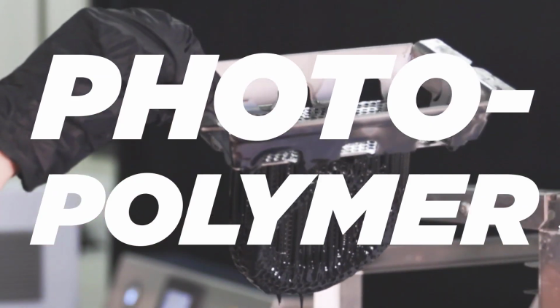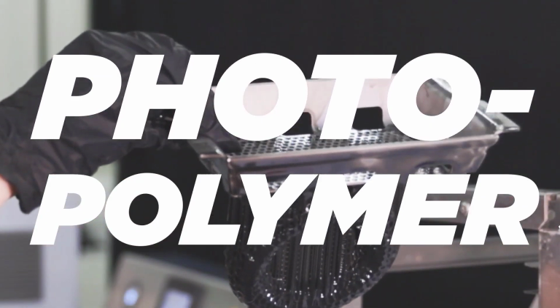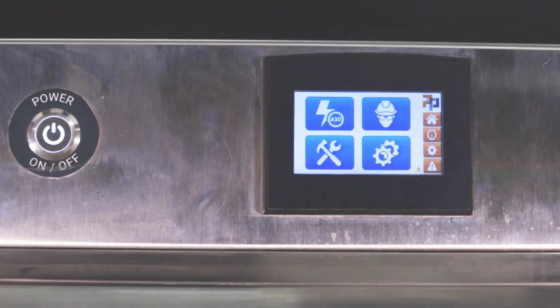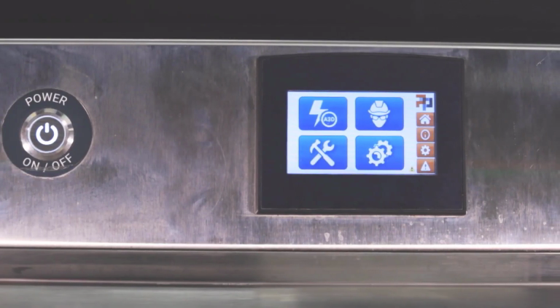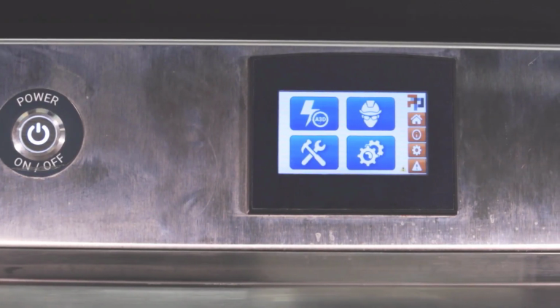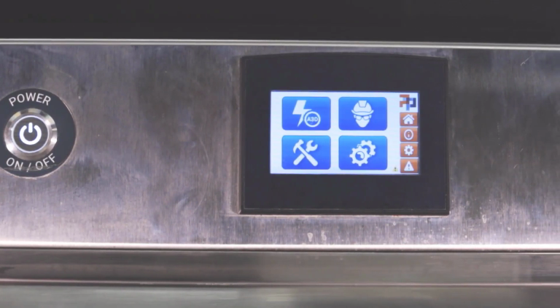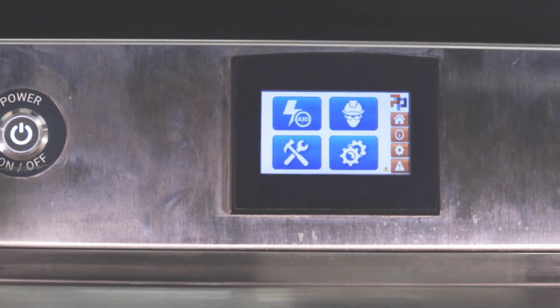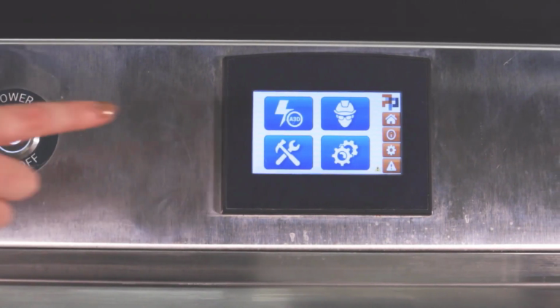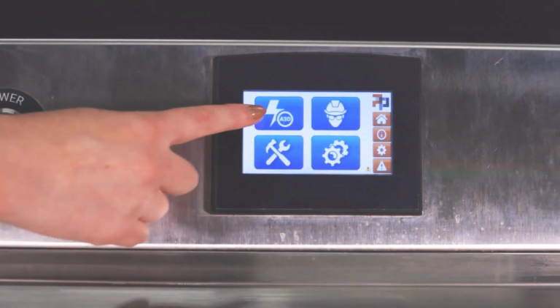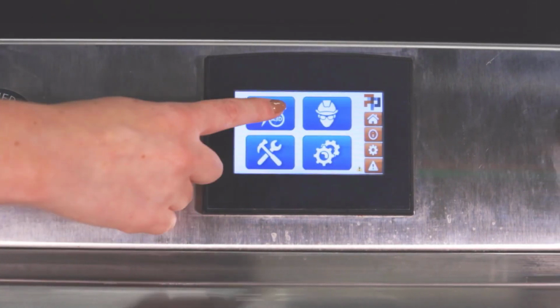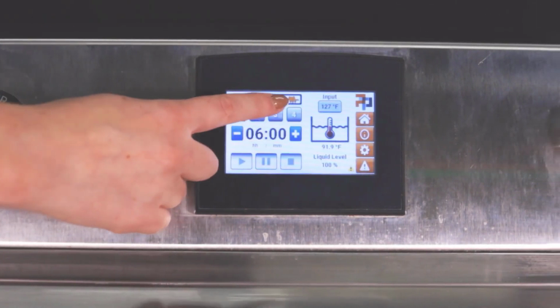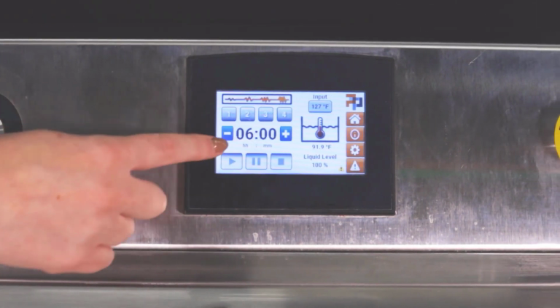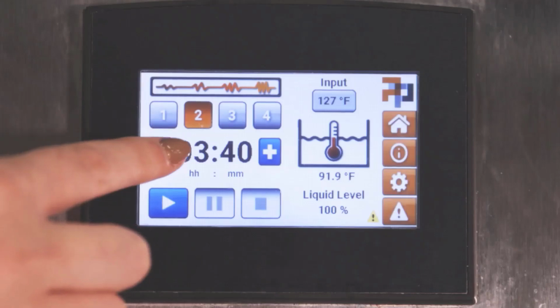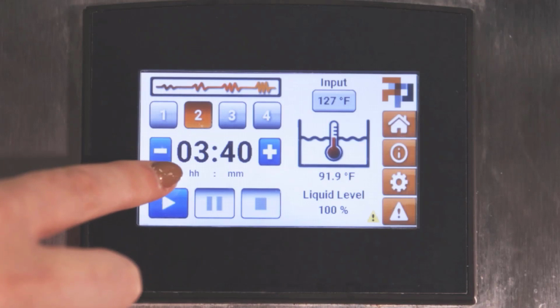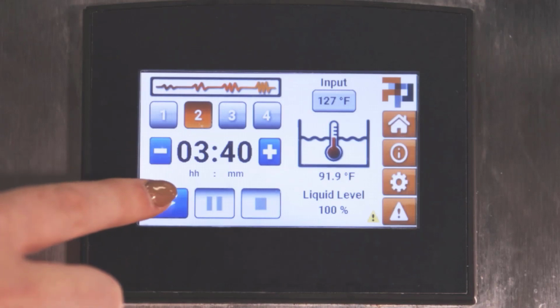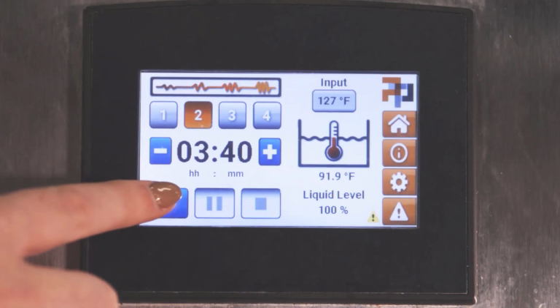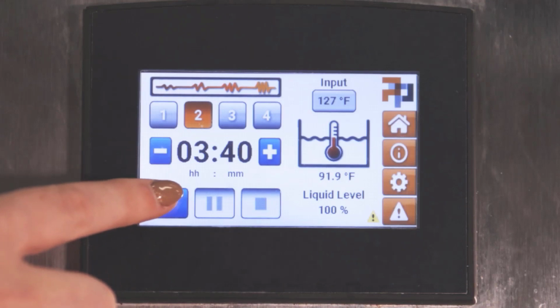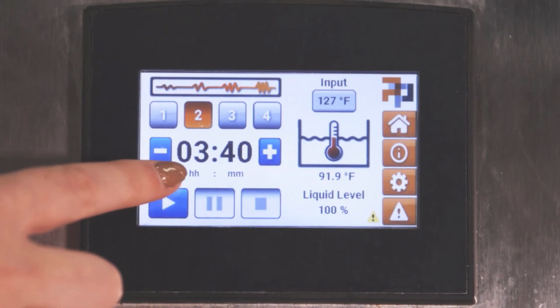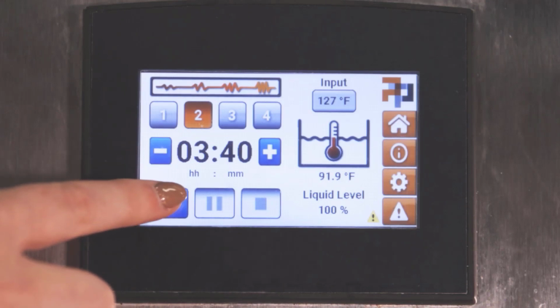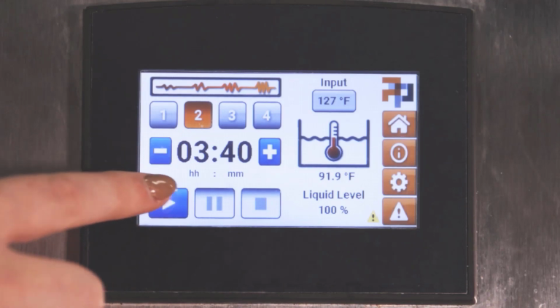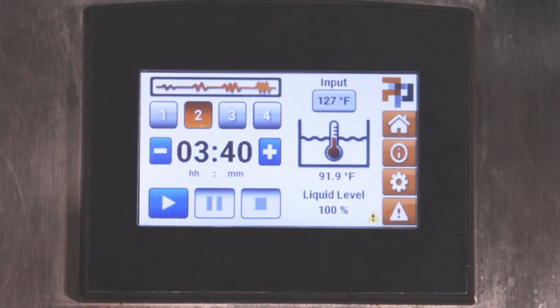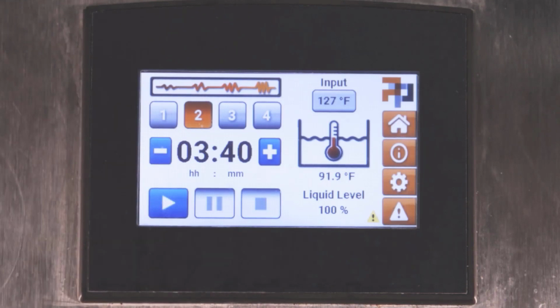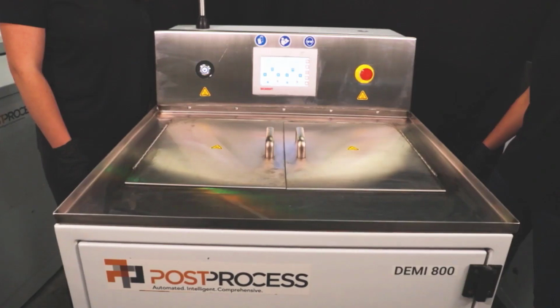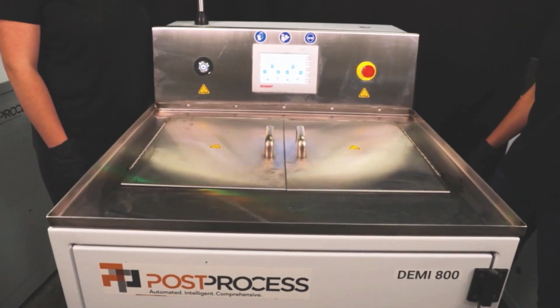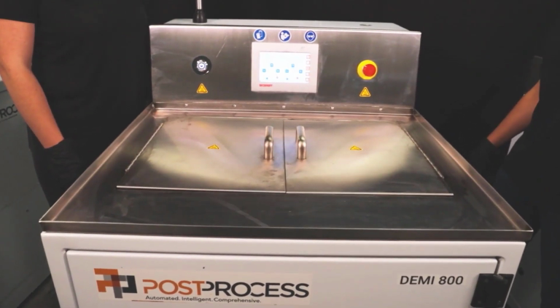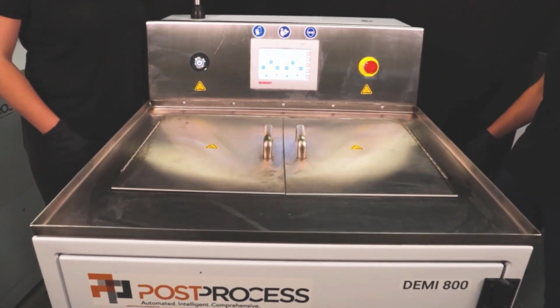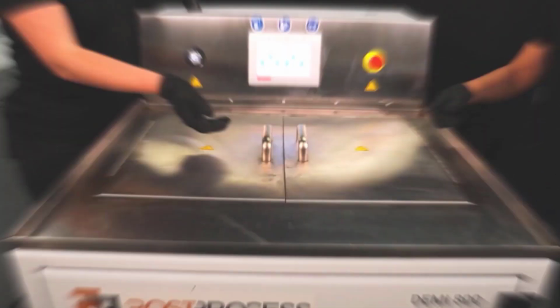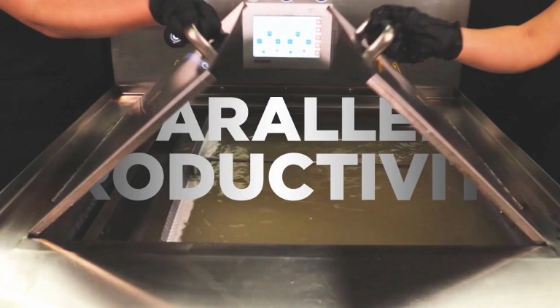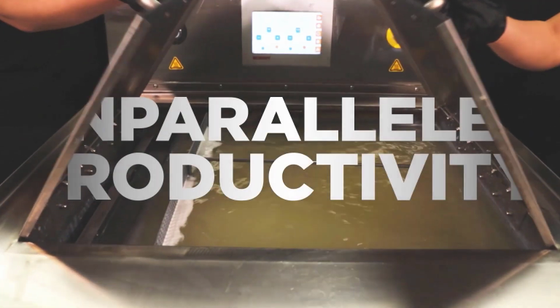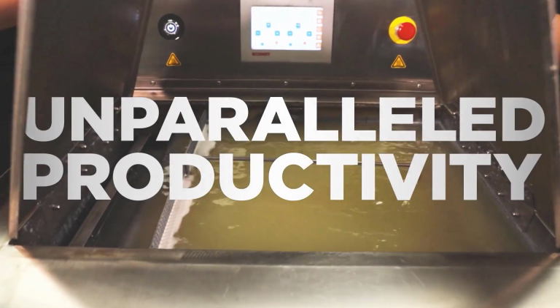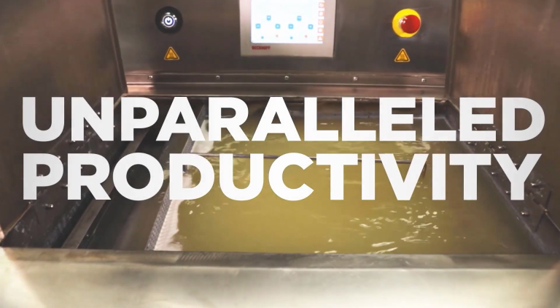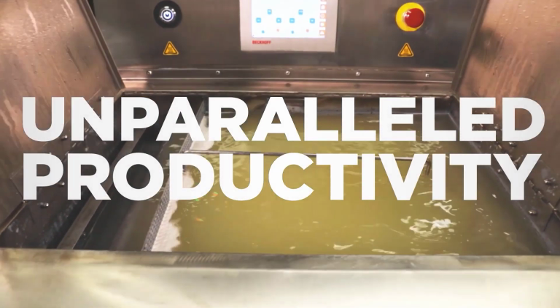An integrated approach of software, hardware, and chemistry will transform your post-printing operation with unparalleled productivity.